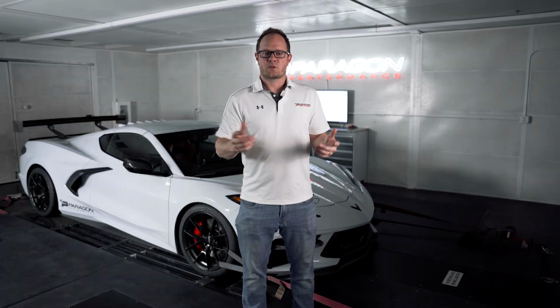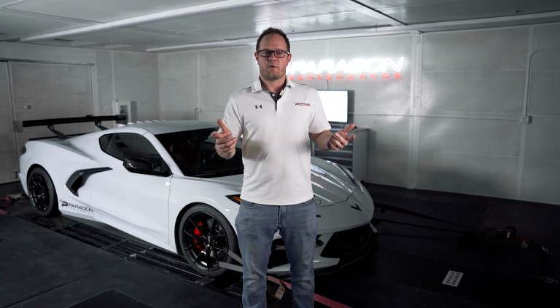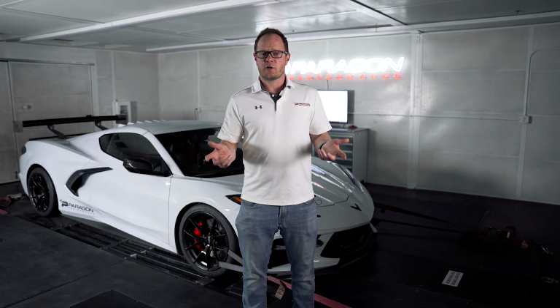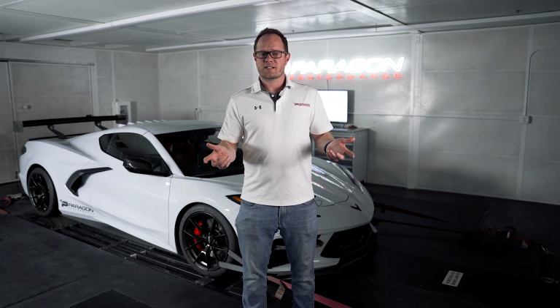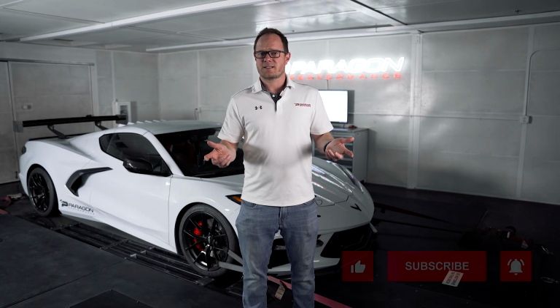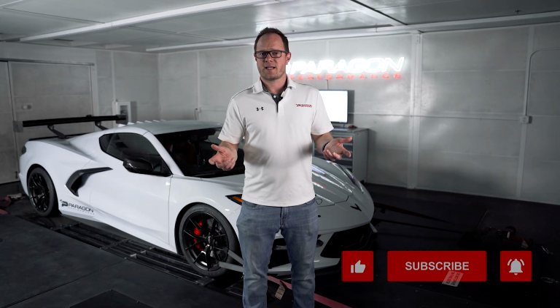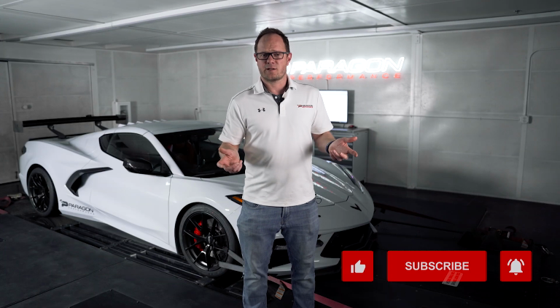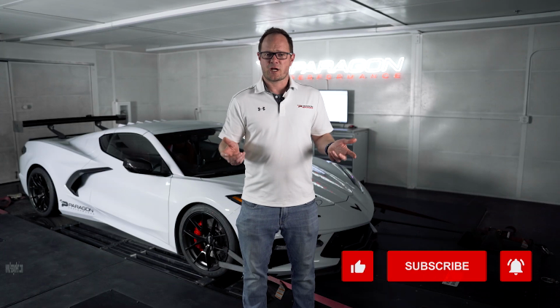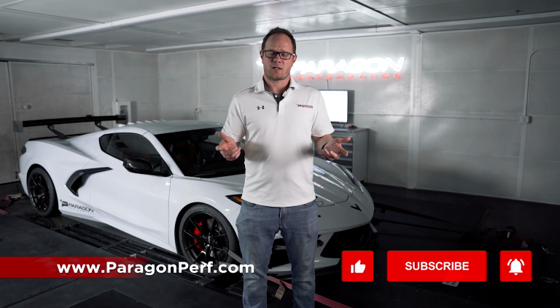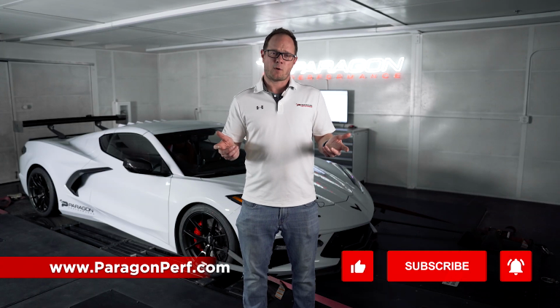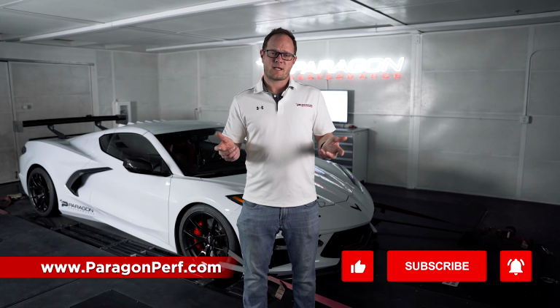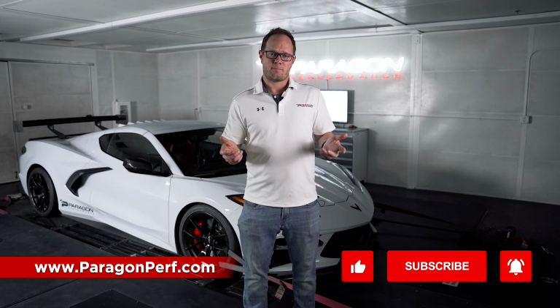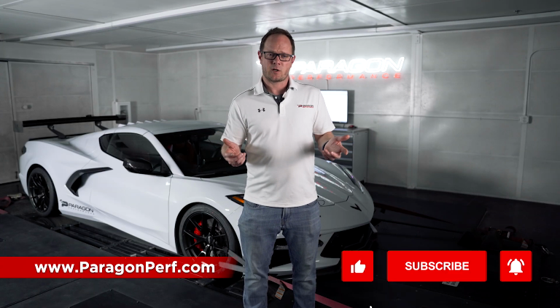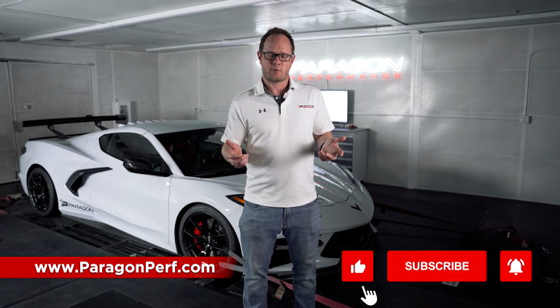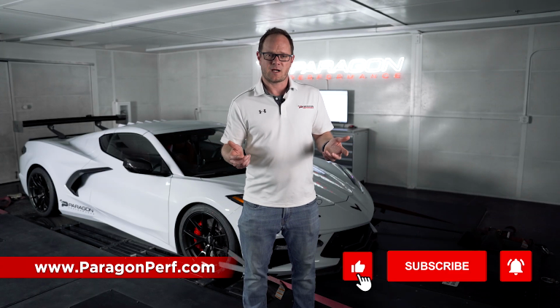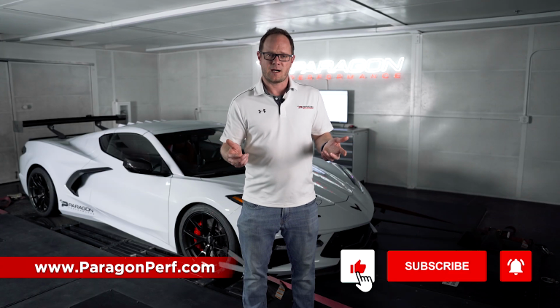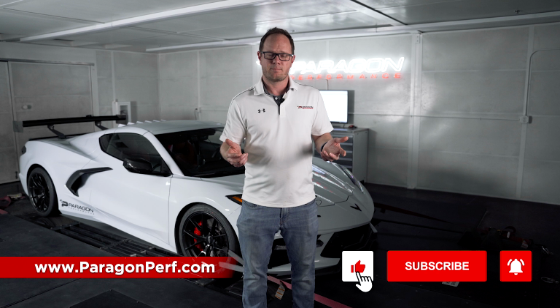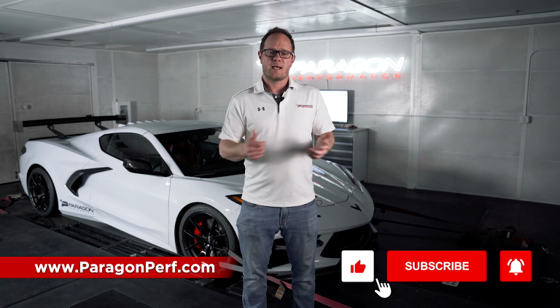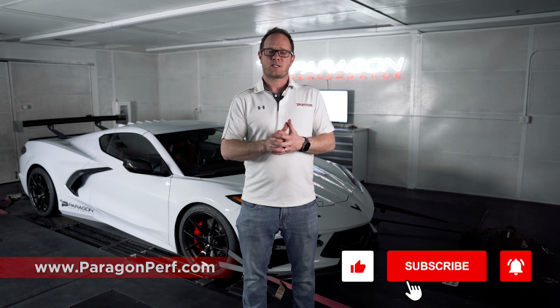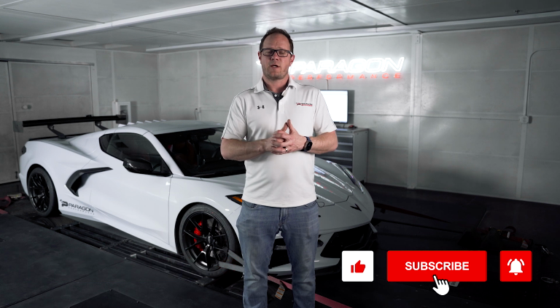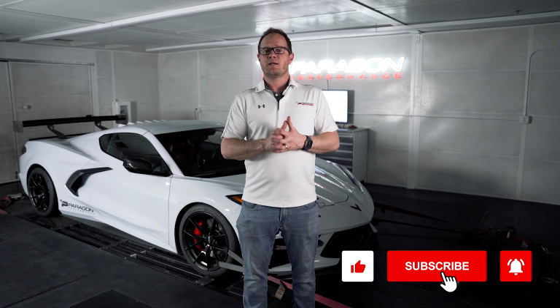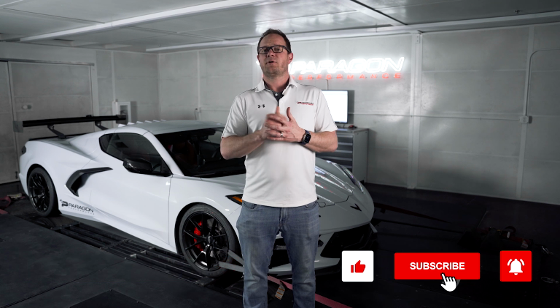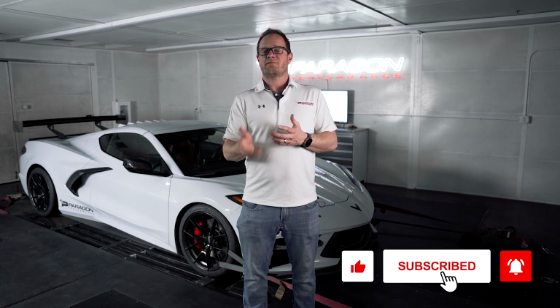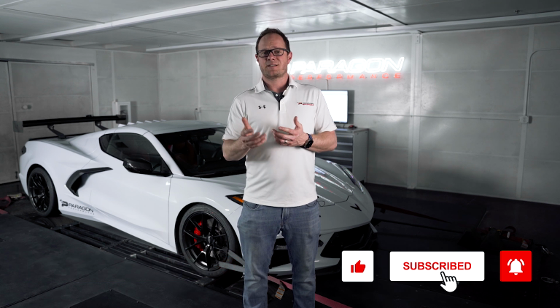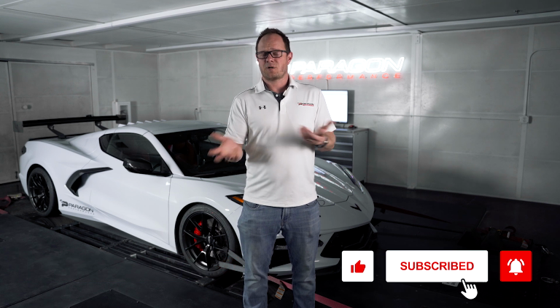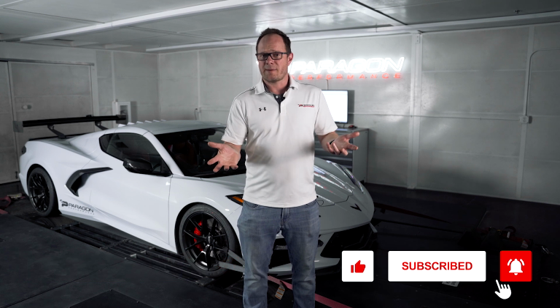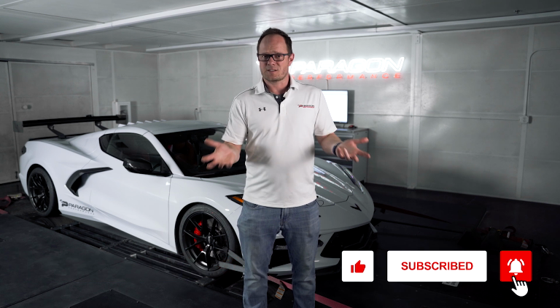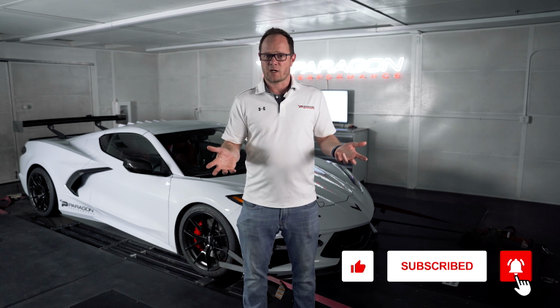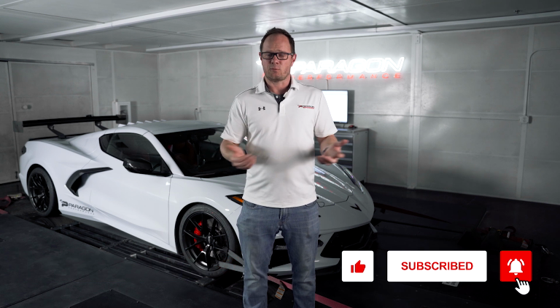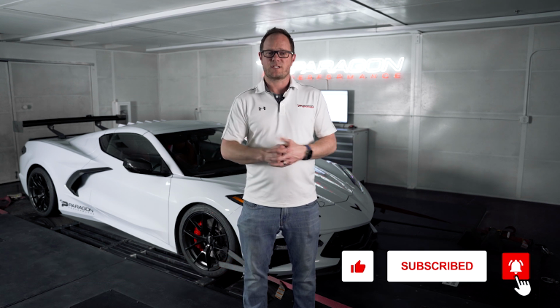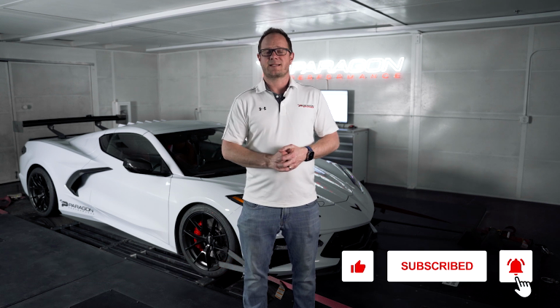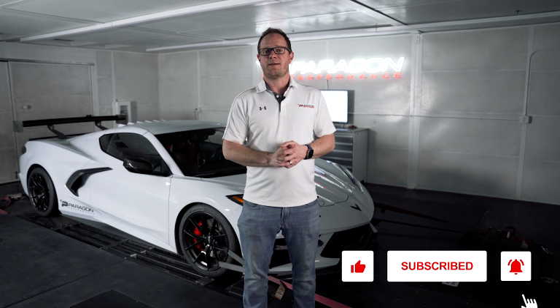So if you're interested in this intake, check it out on our website, paragonperf.com. As always, please like, comment, subscribe, and we'll see you next time.